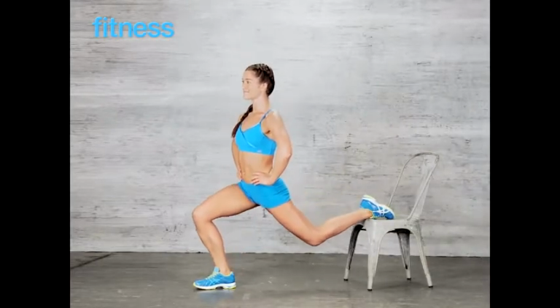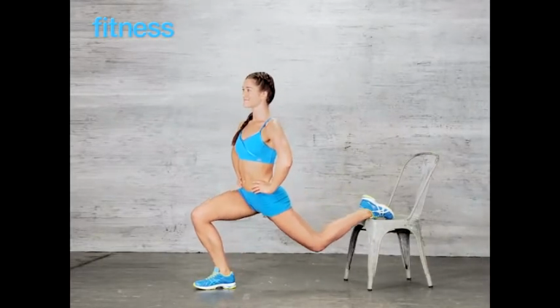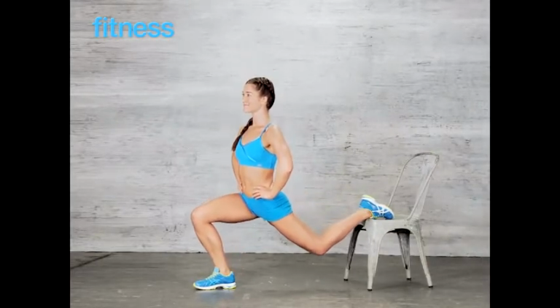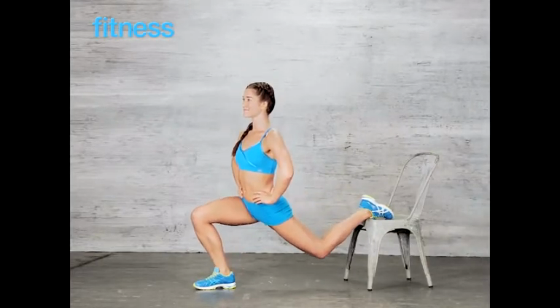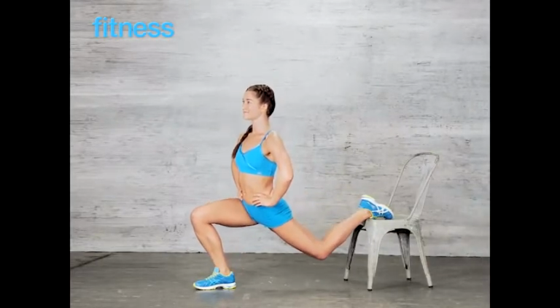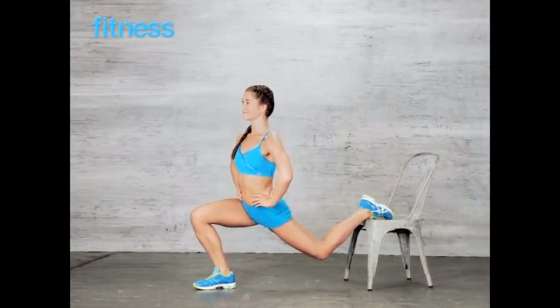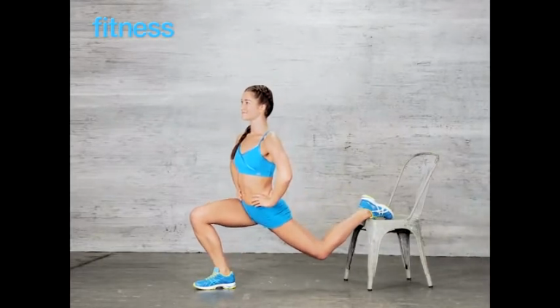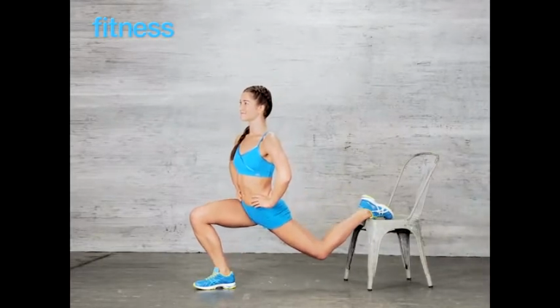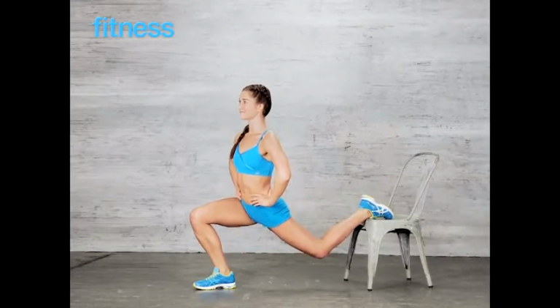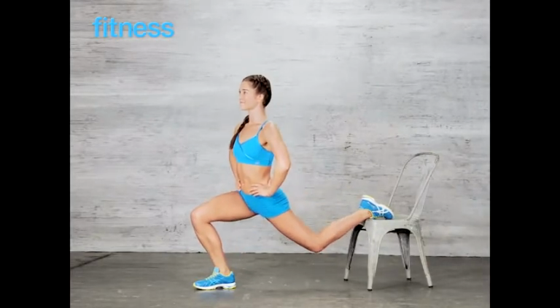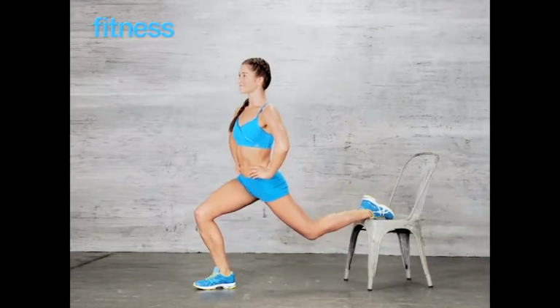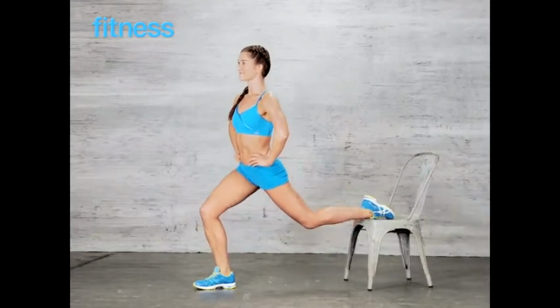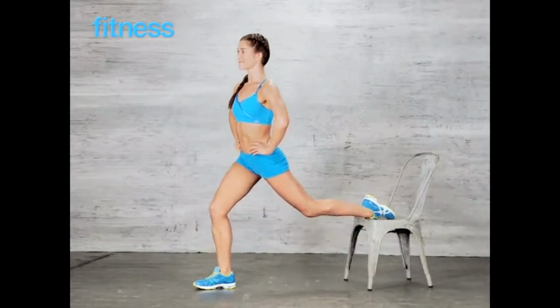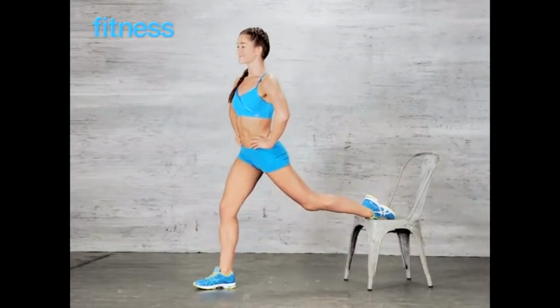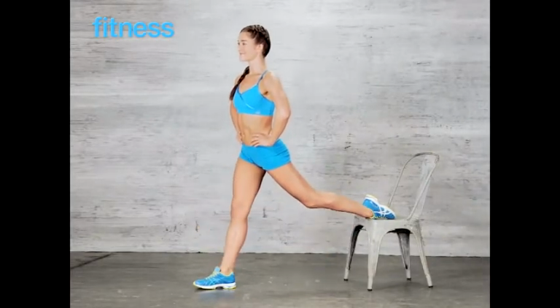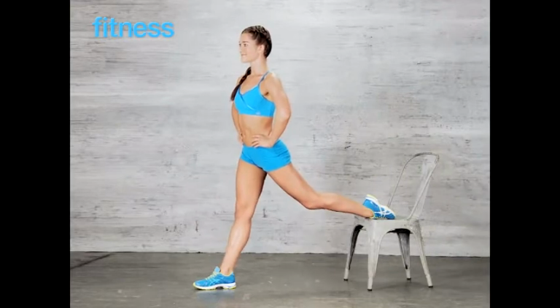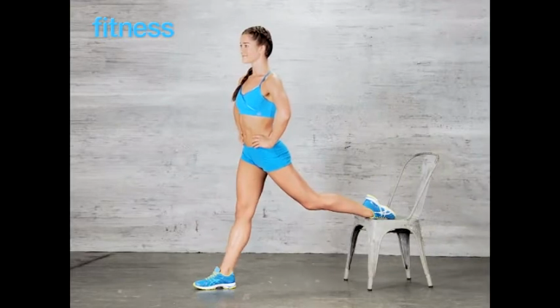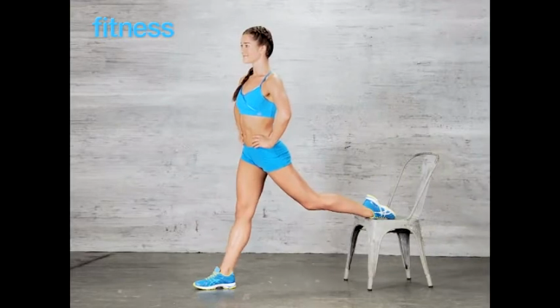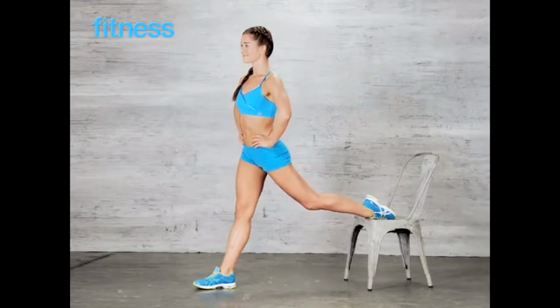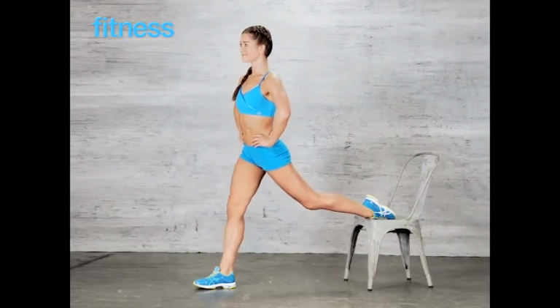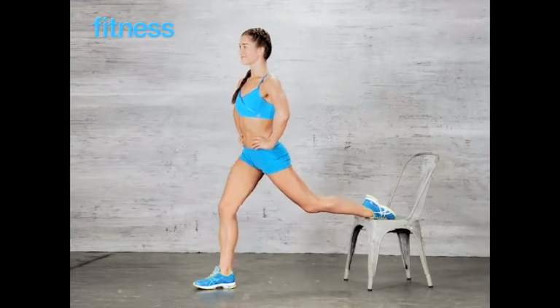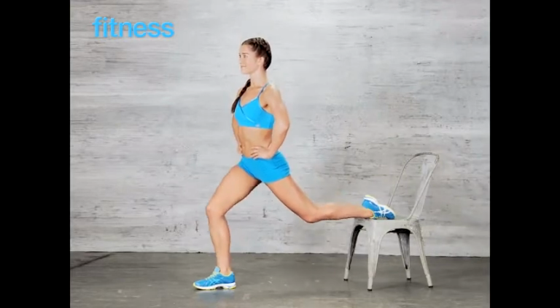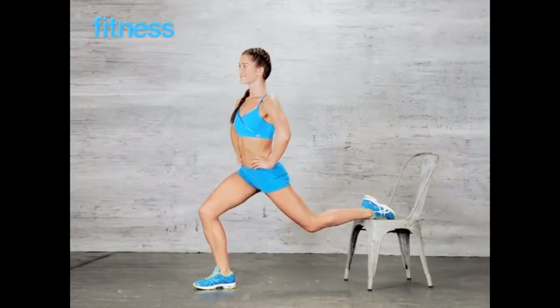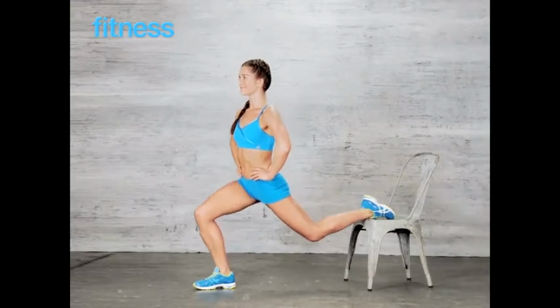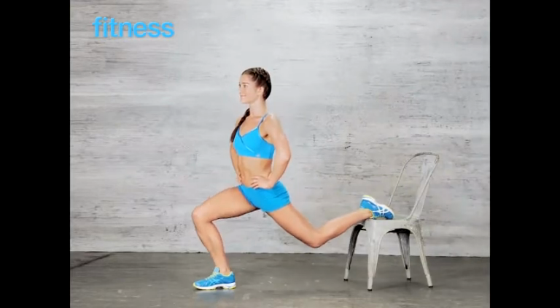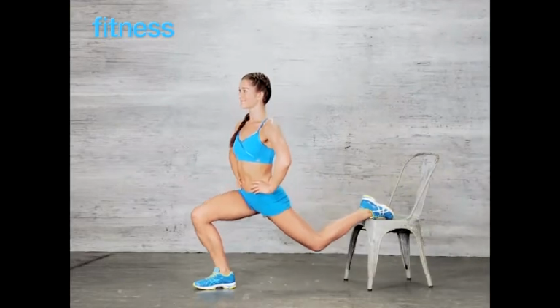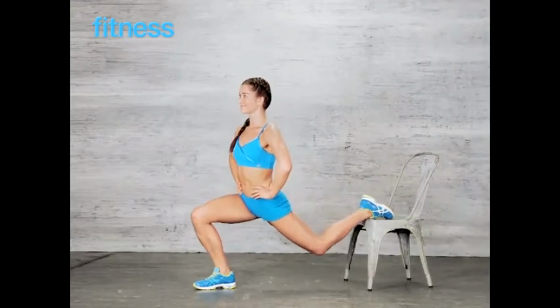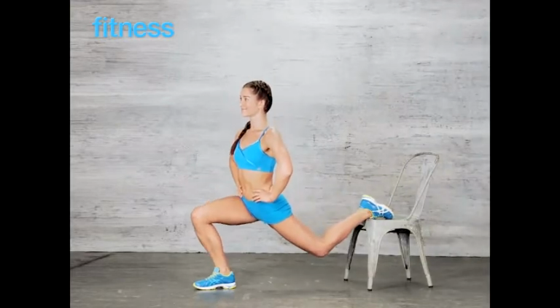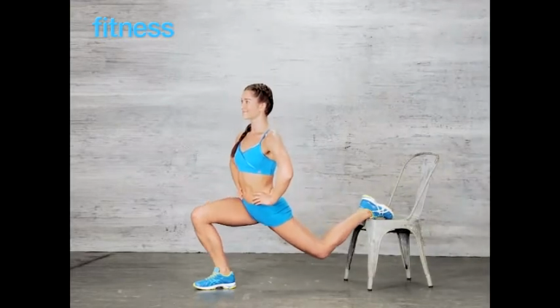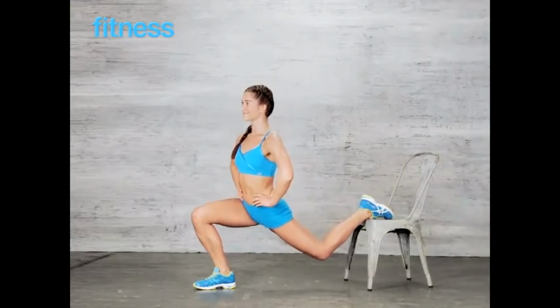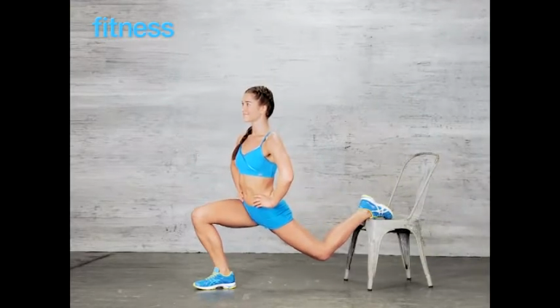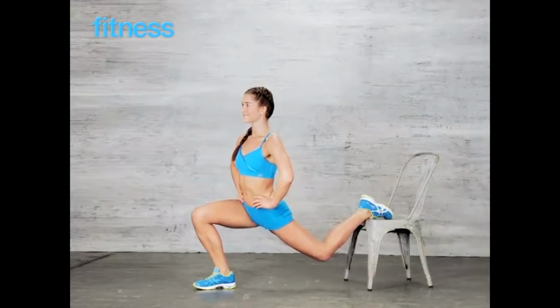Do 15 to 20 reps, switch legs and repeat, do 2 to 3 sets total.